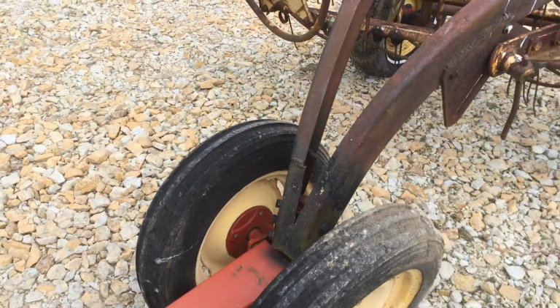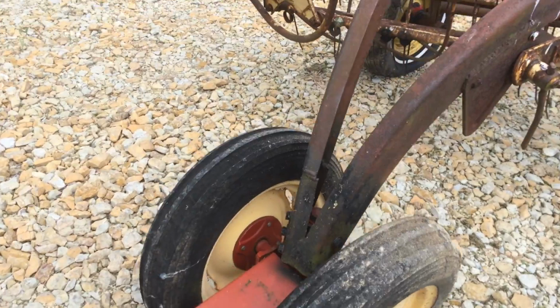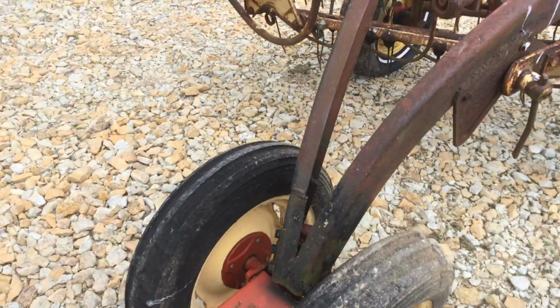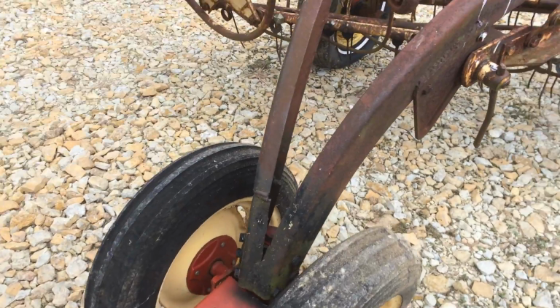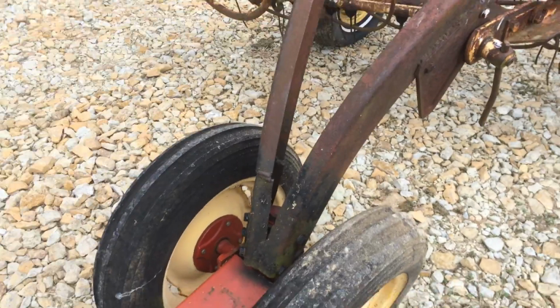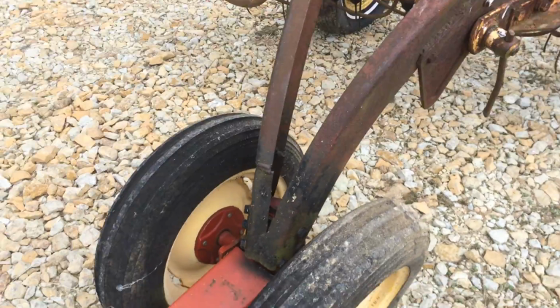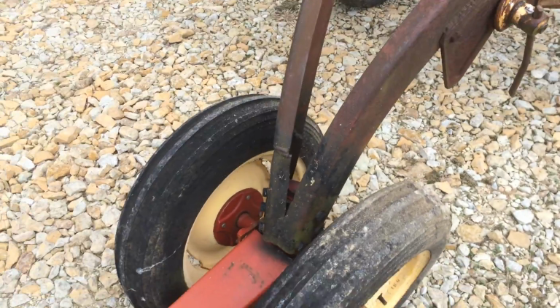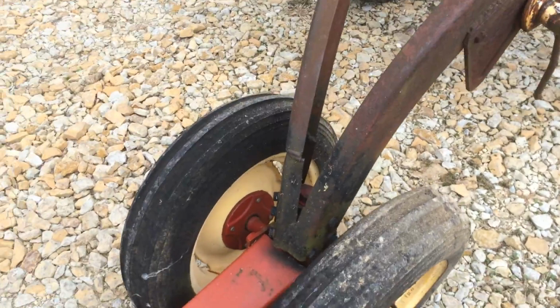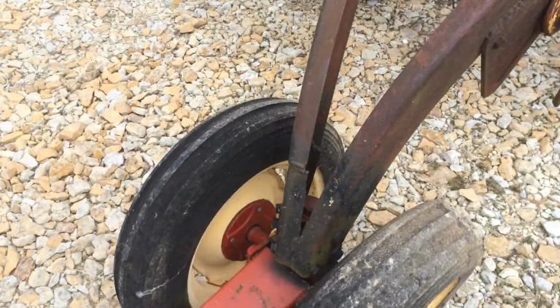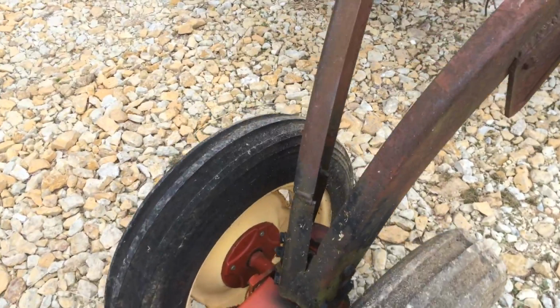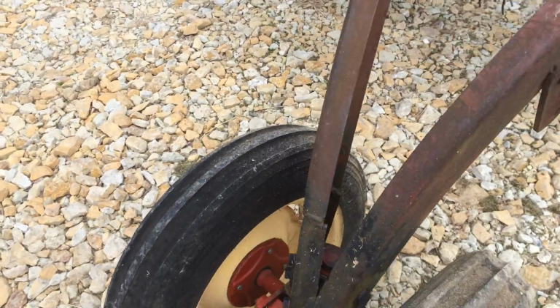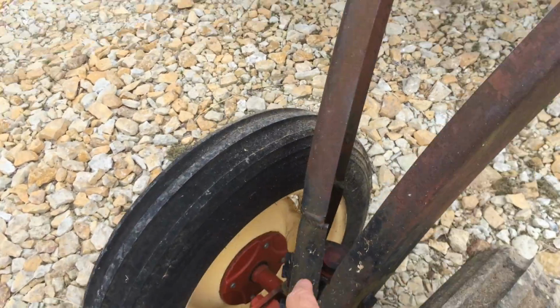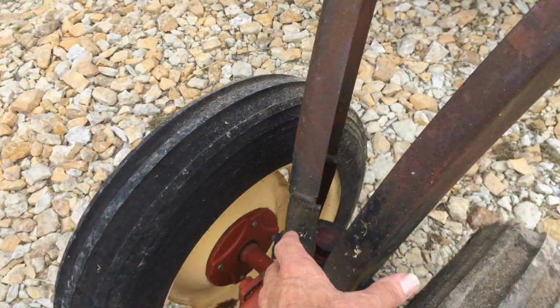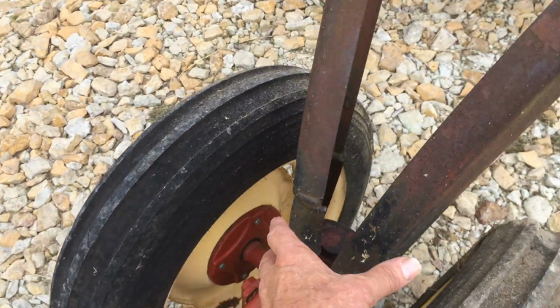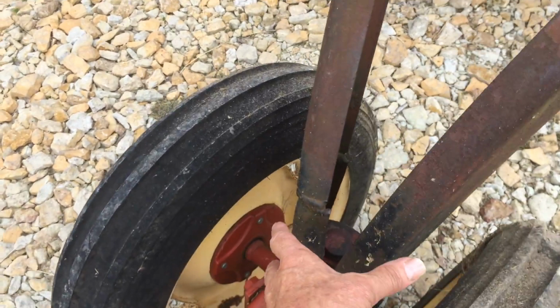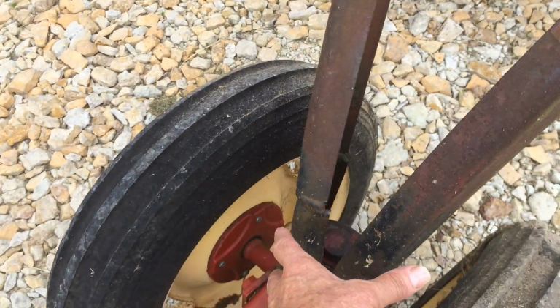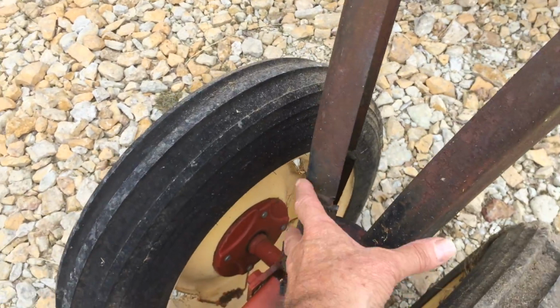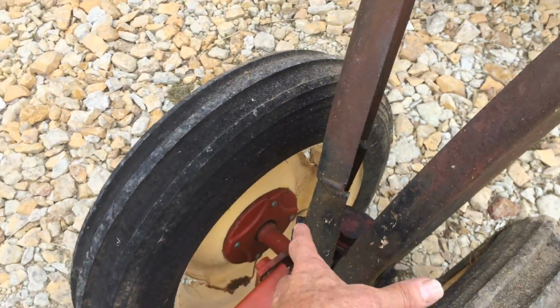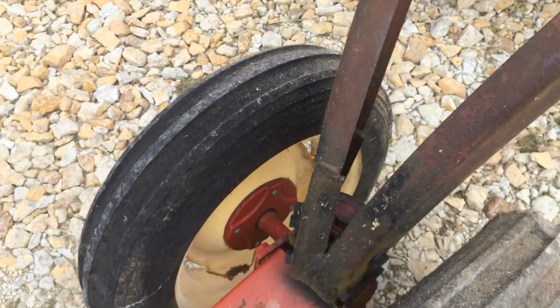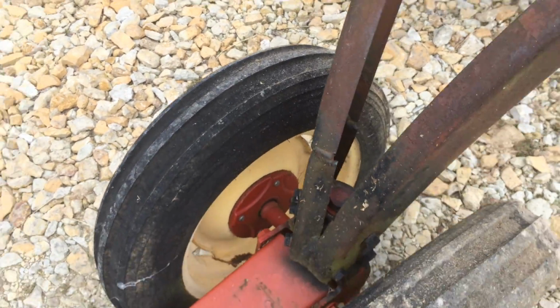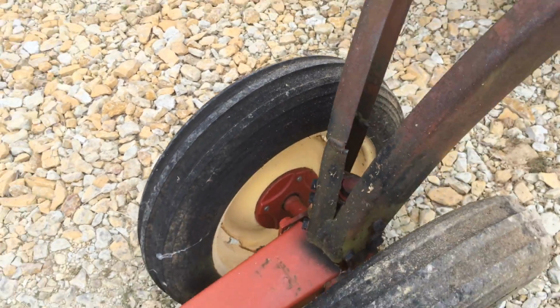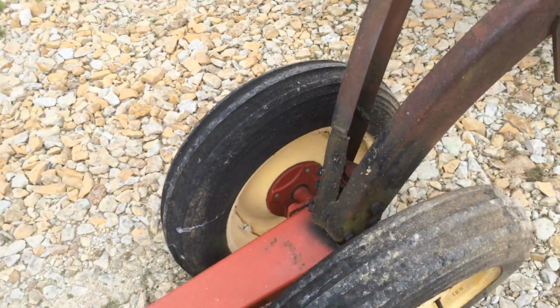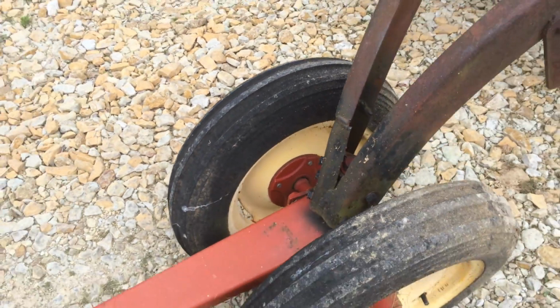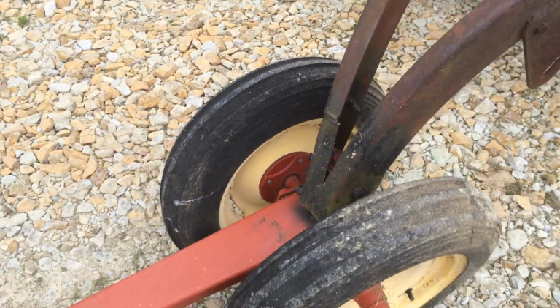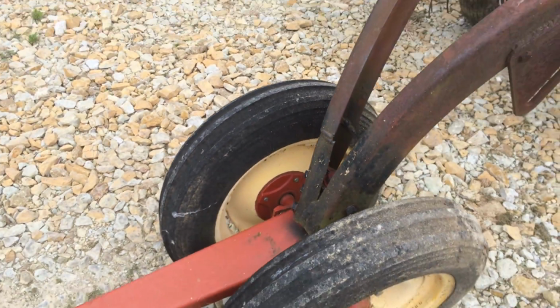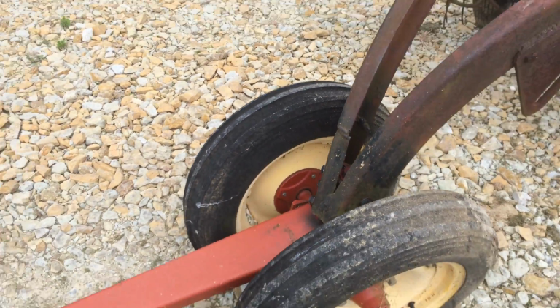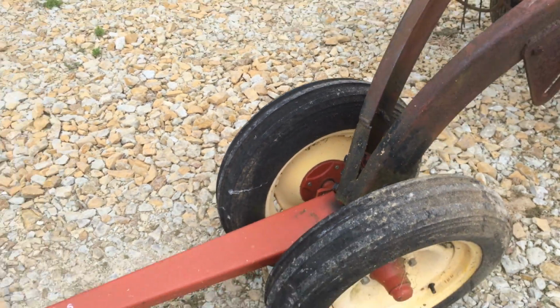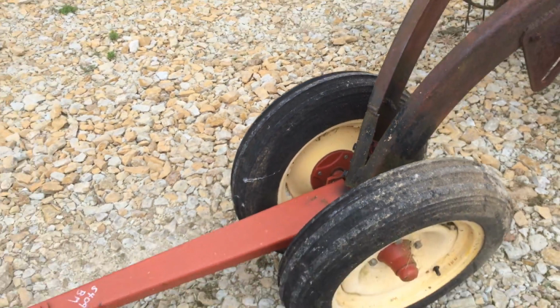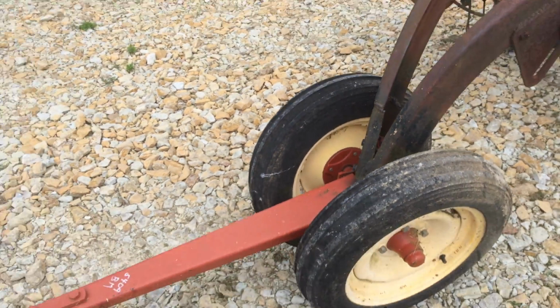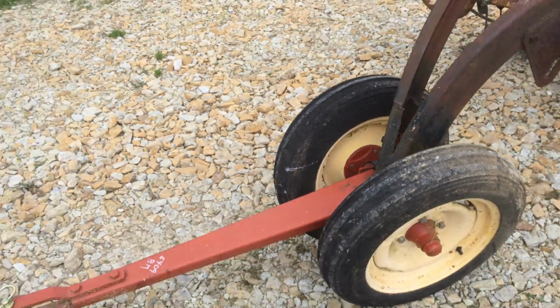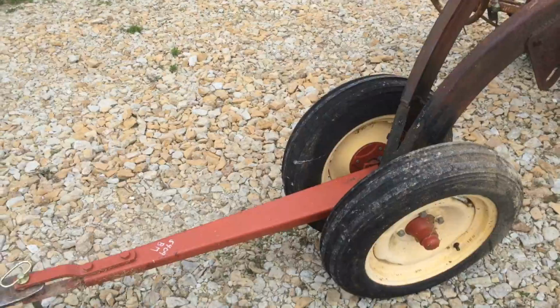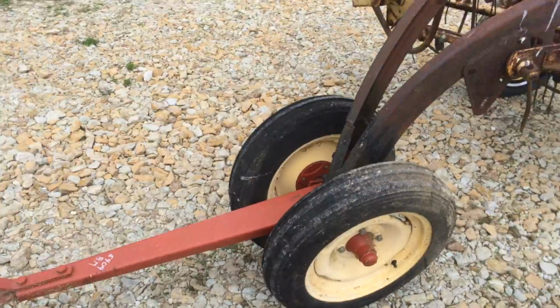The rake has been welded up in this area right here a little bit. It's well done — not hurting anything.